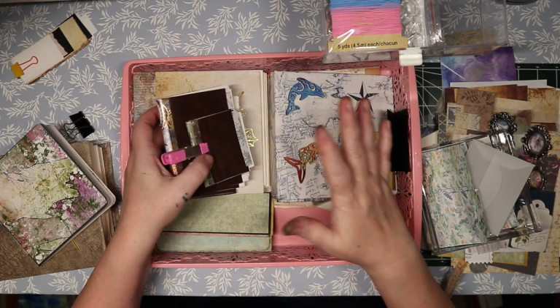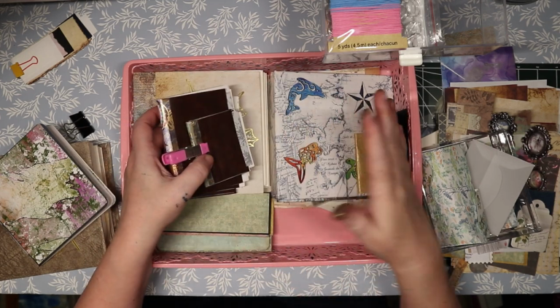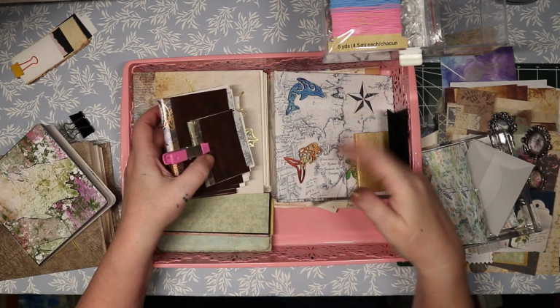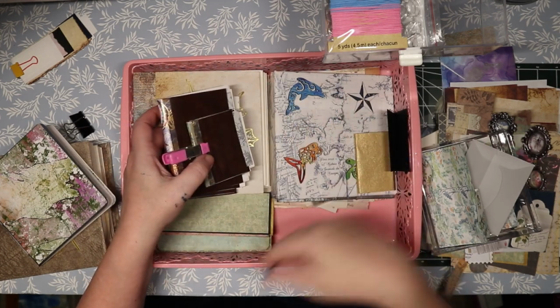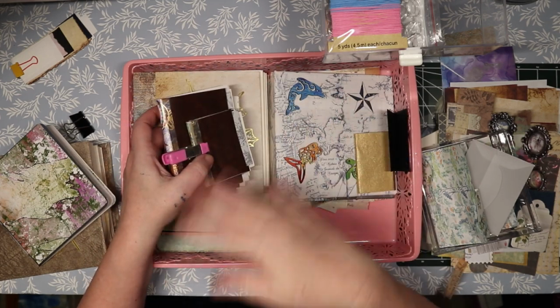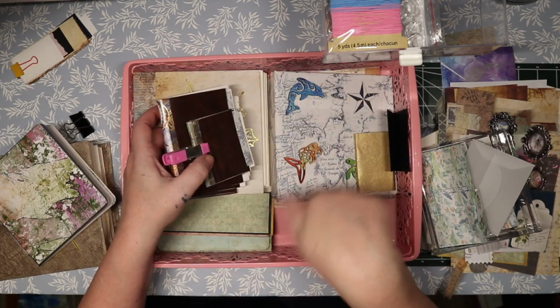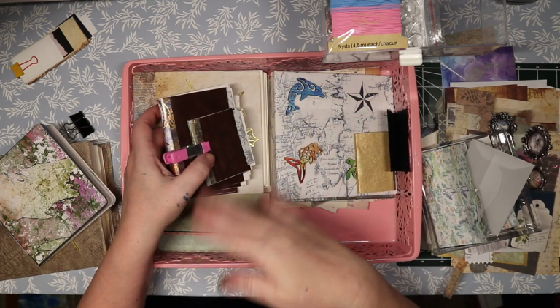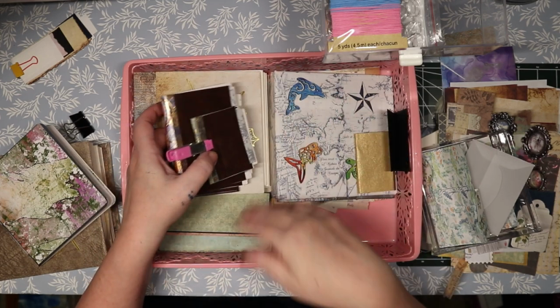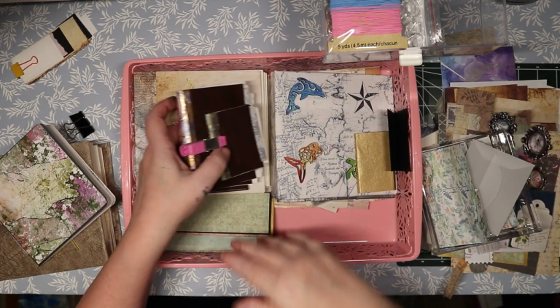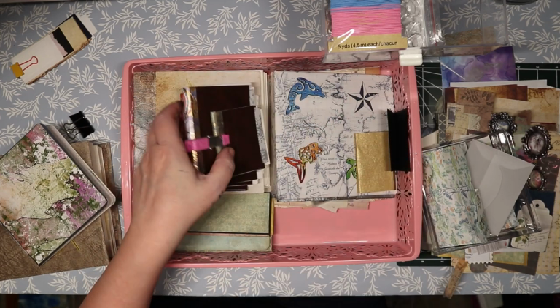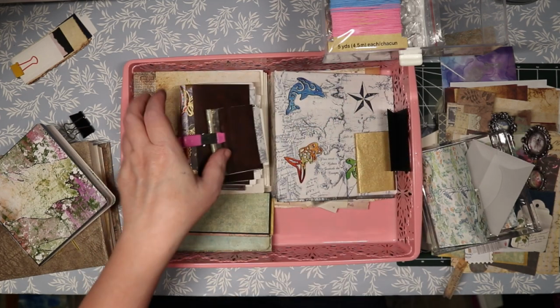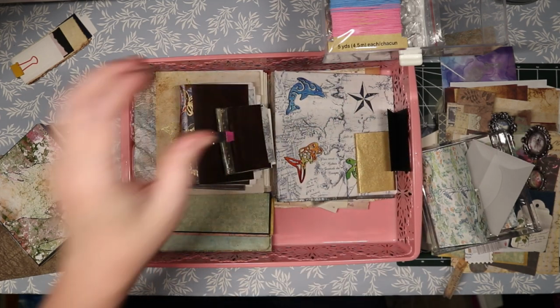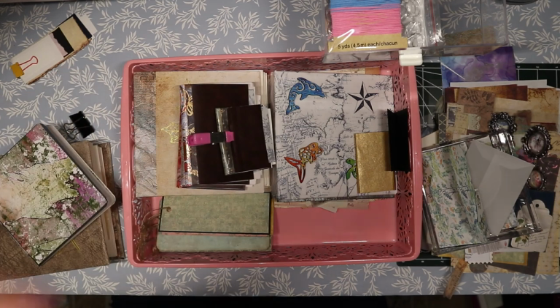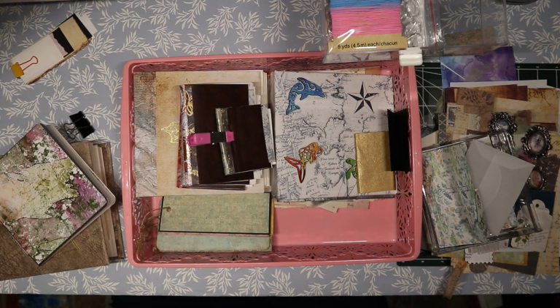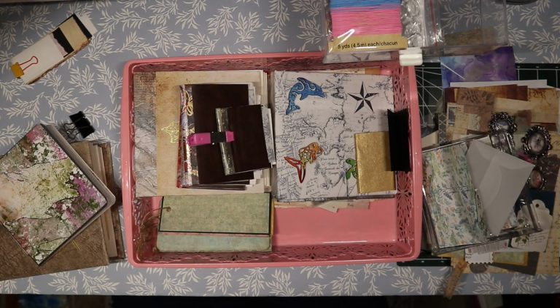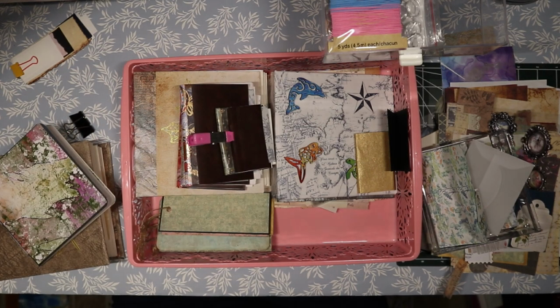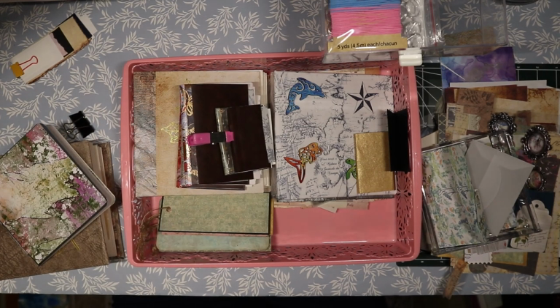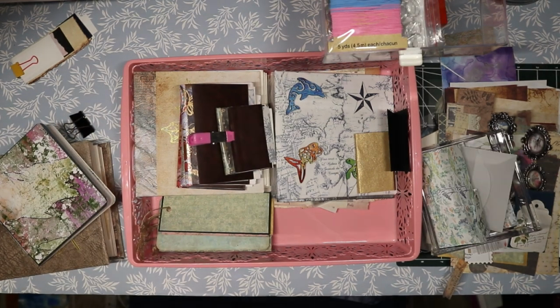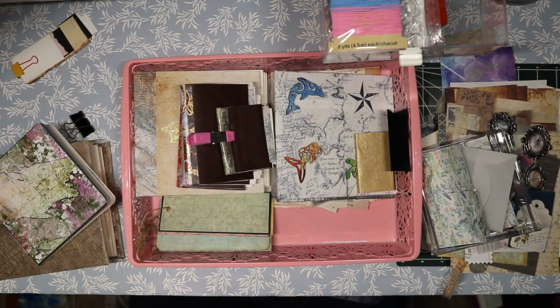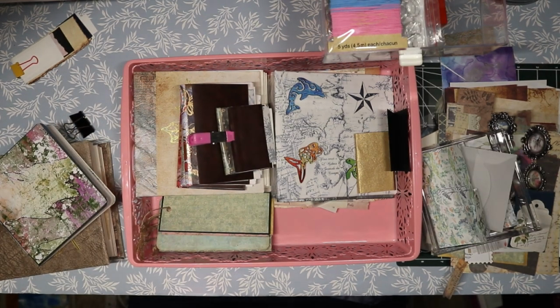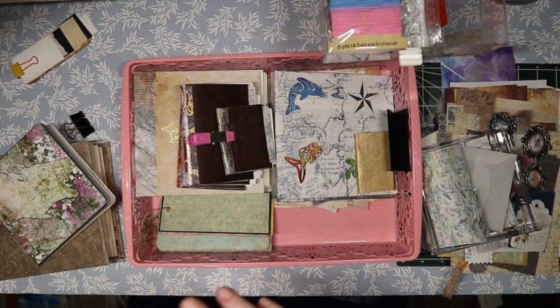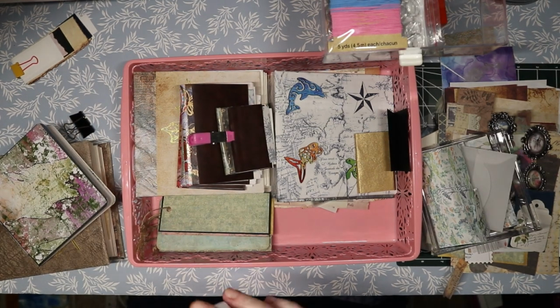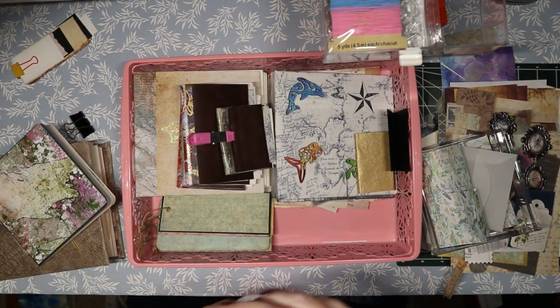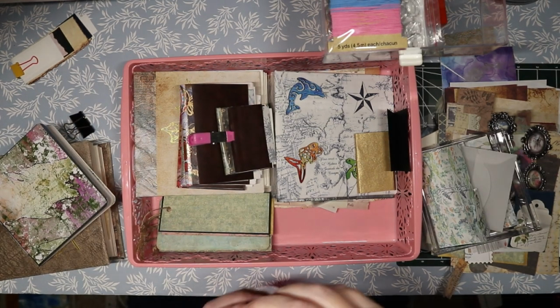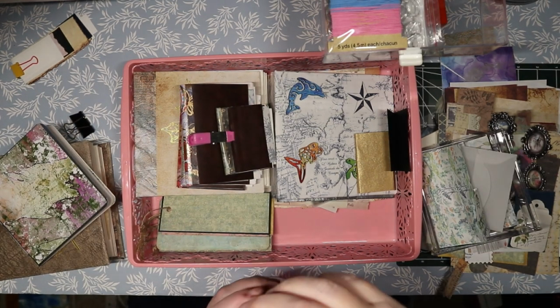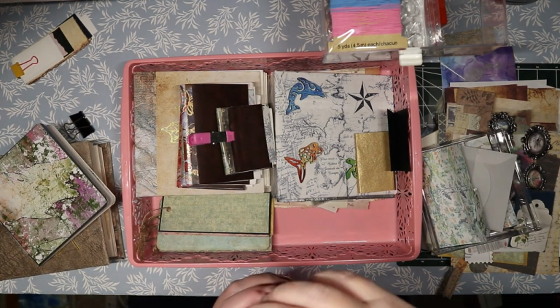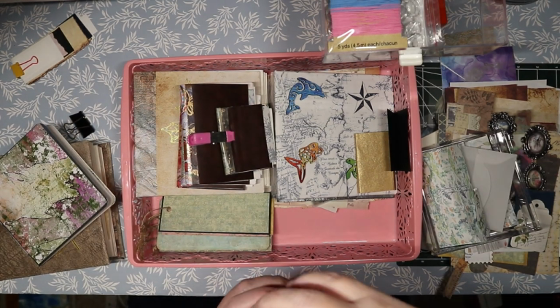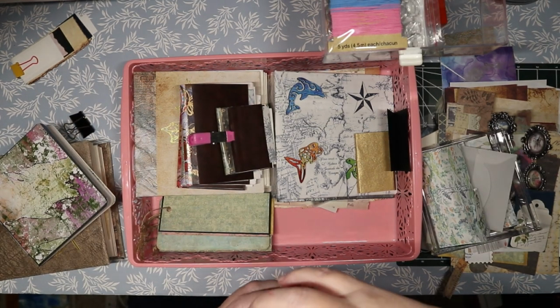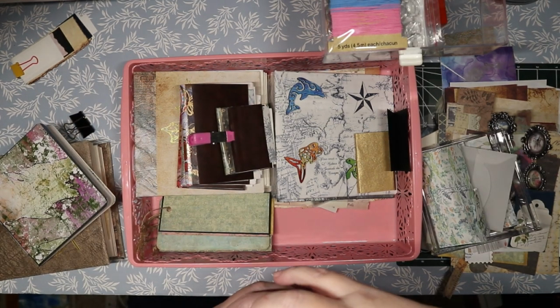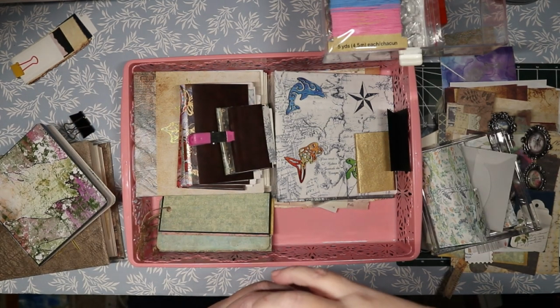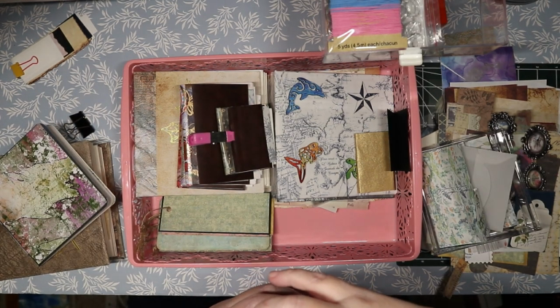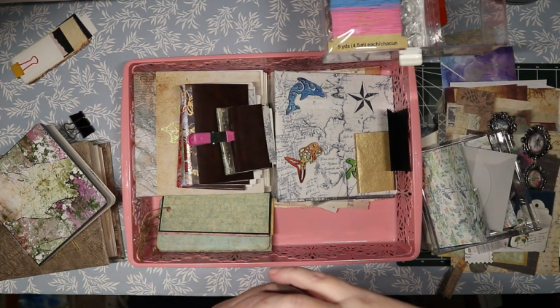Let me go get some water and then we'll go through the rest of this stuff.